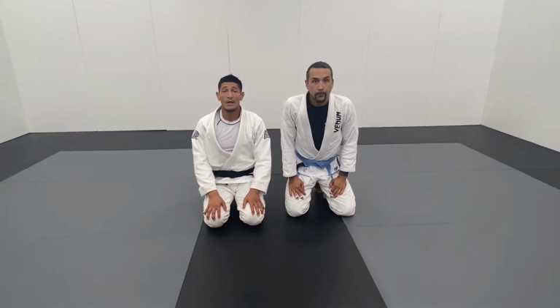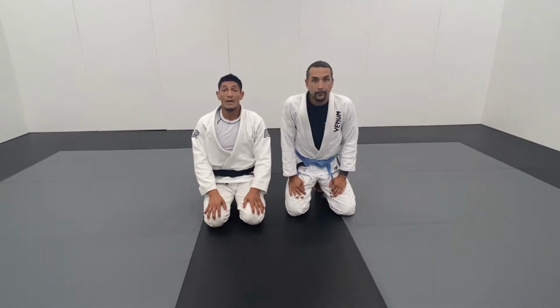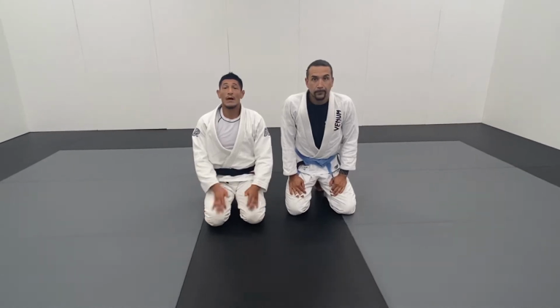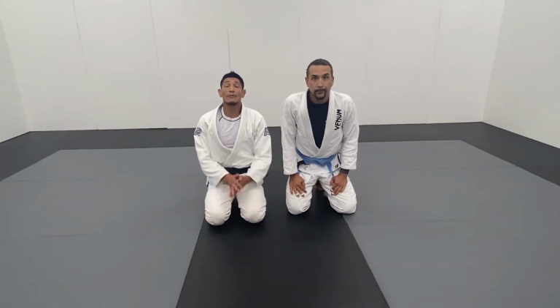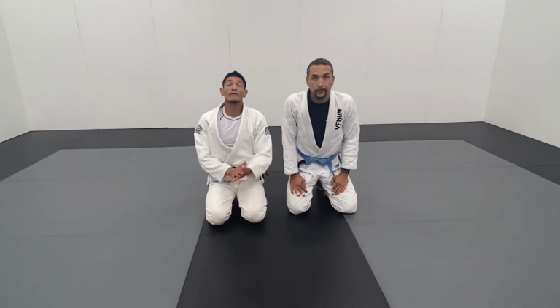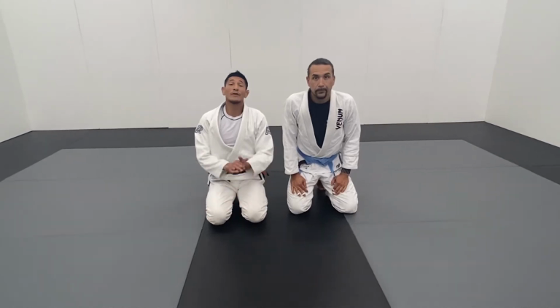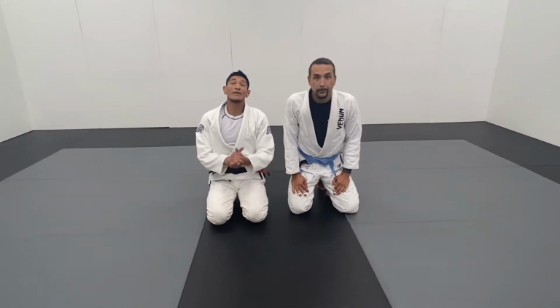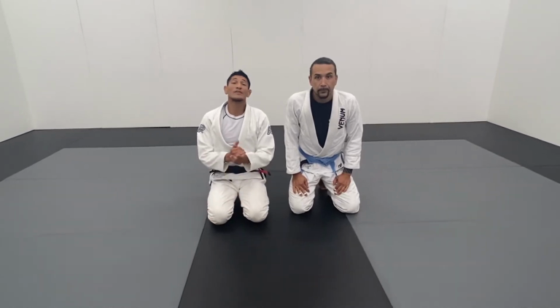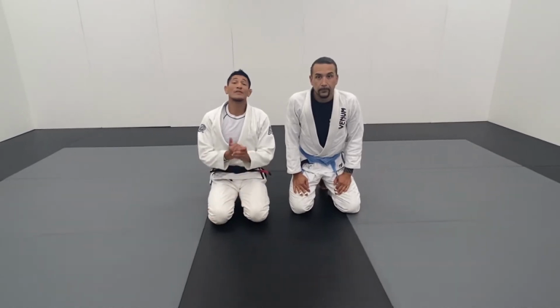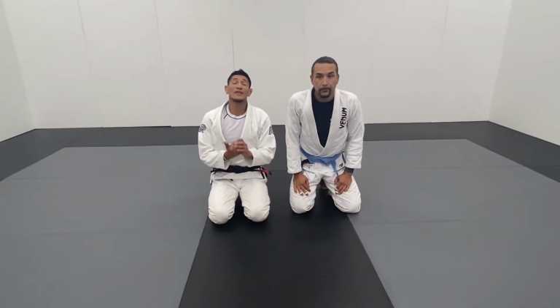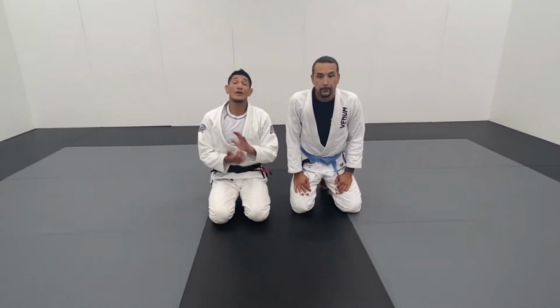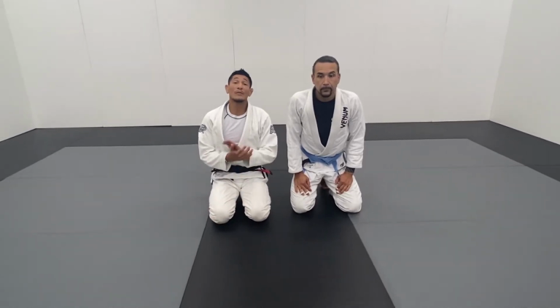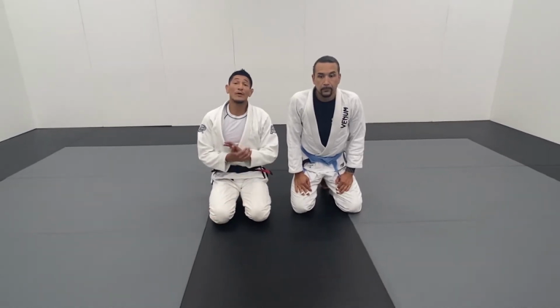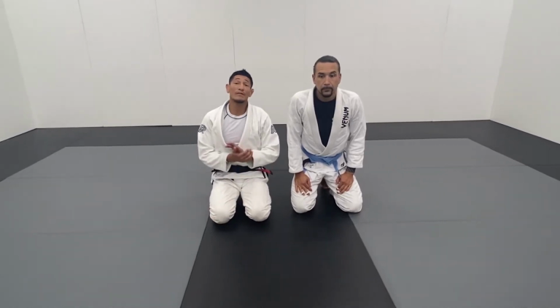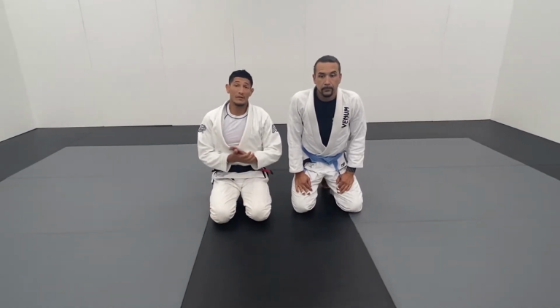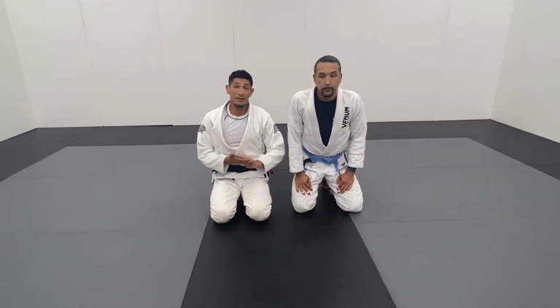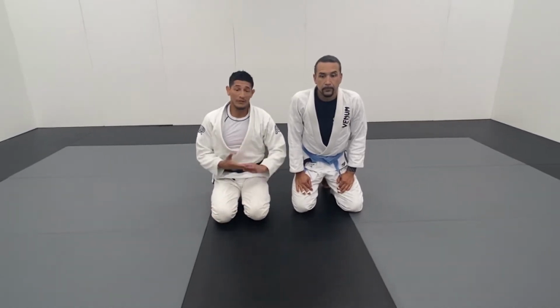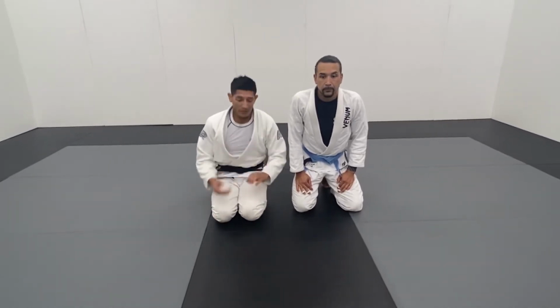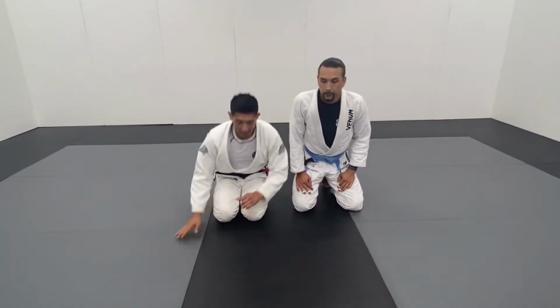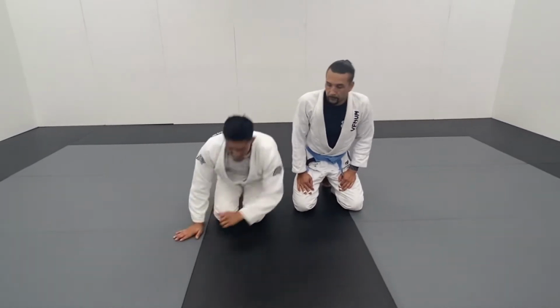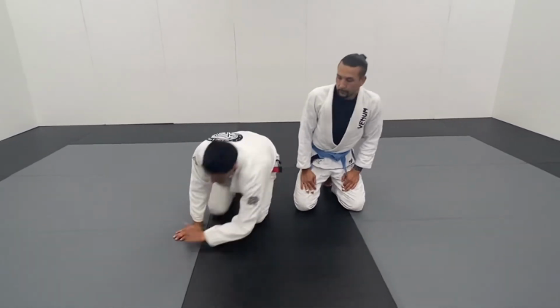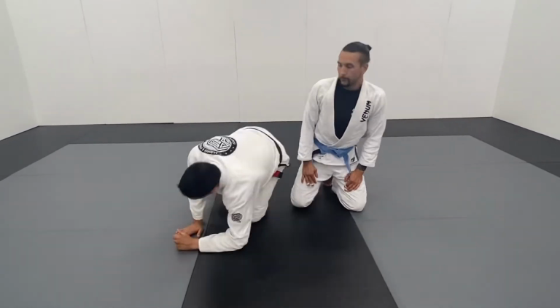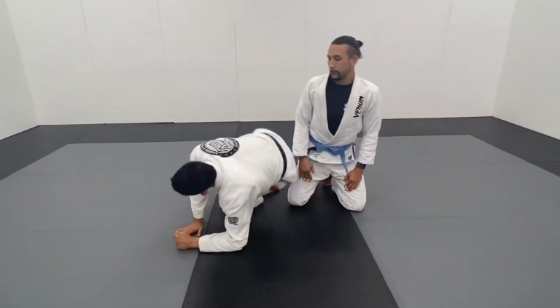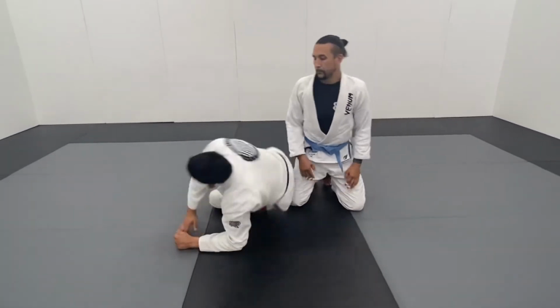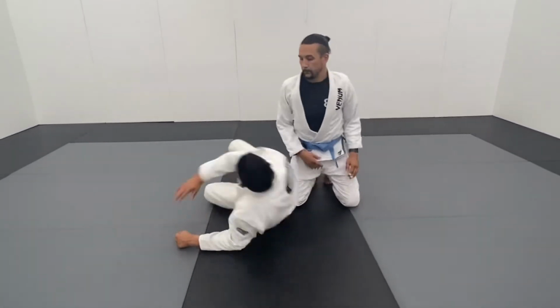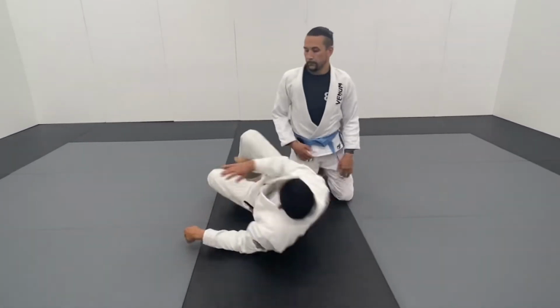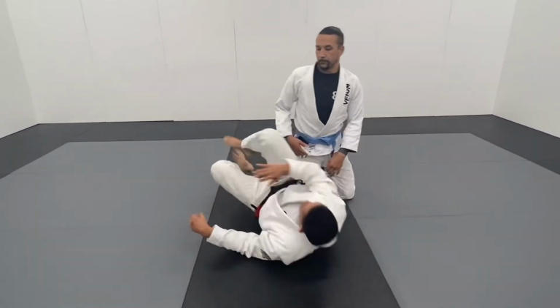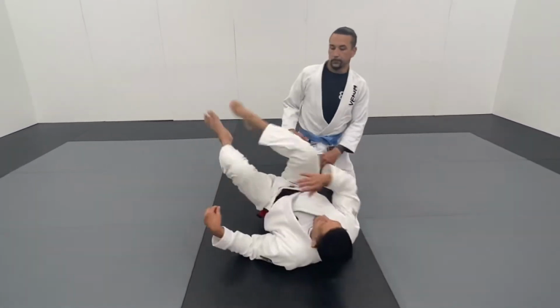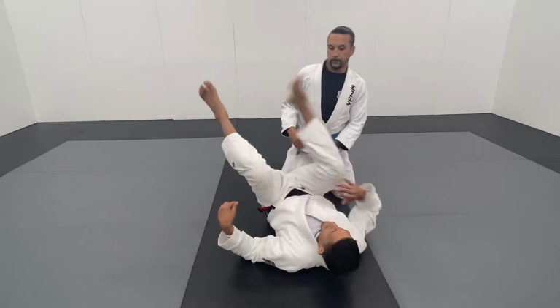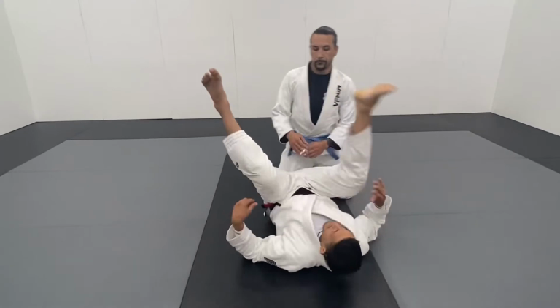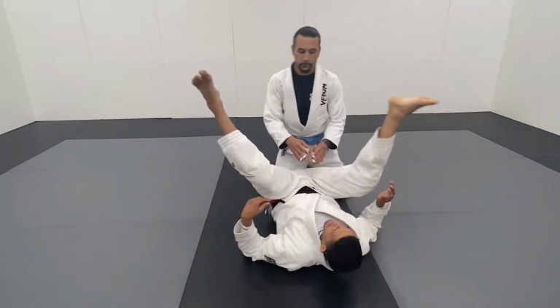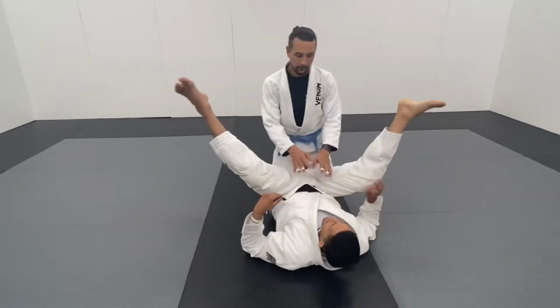Now we're moving on into the arm bar from the closed guard. Let's look at it — I'll show it one time first.